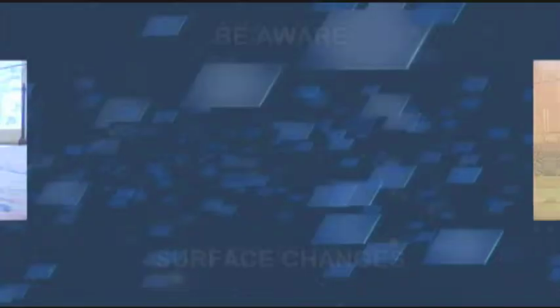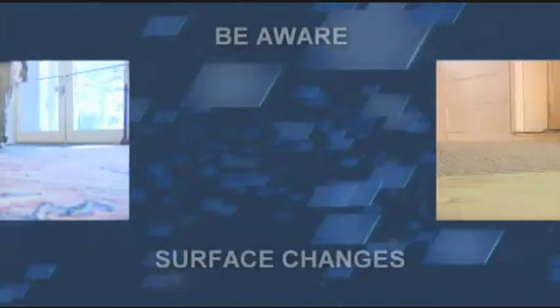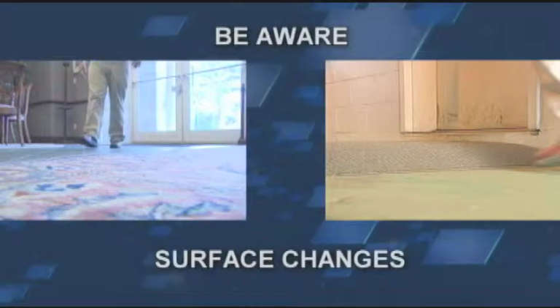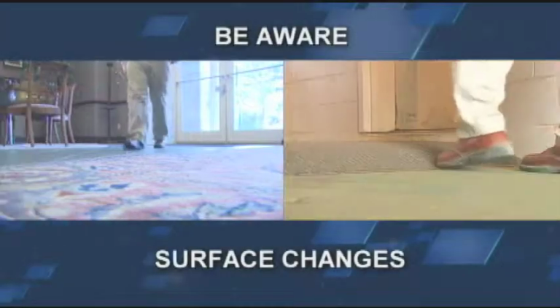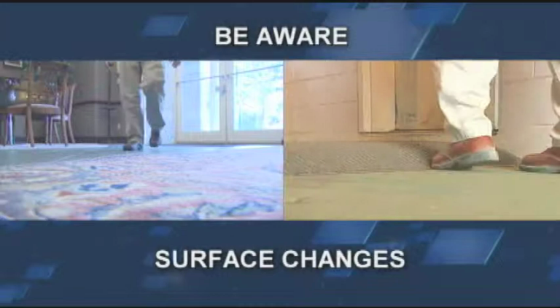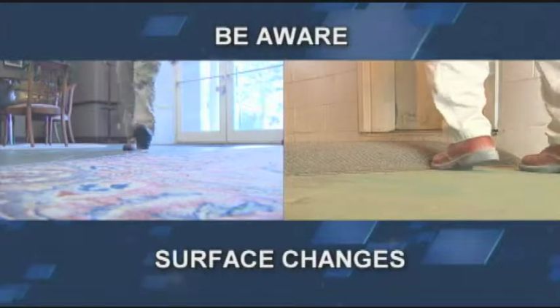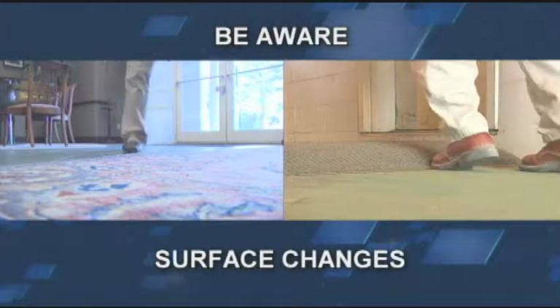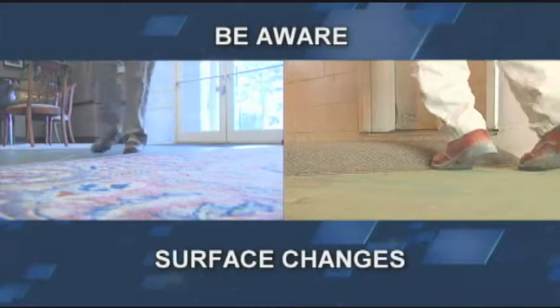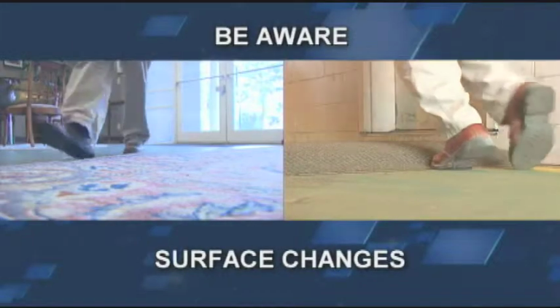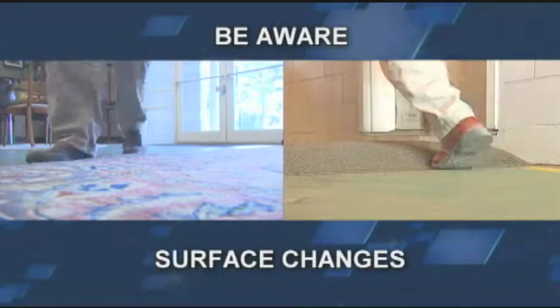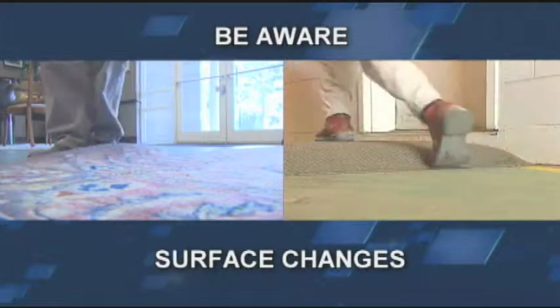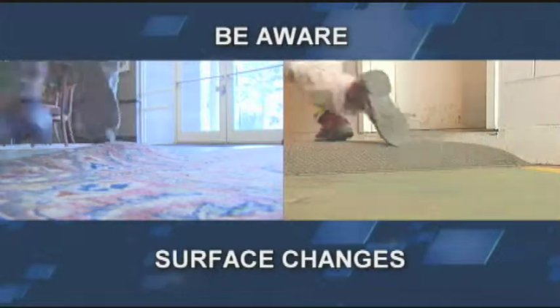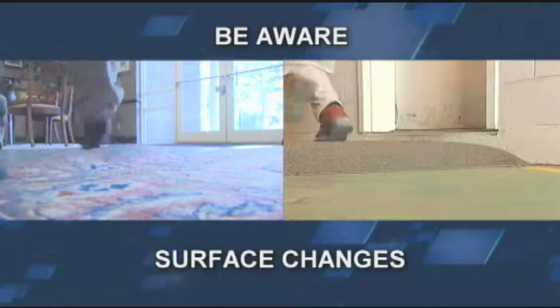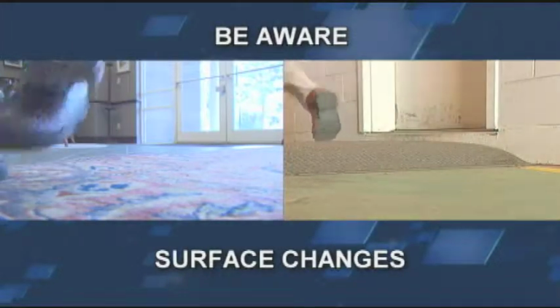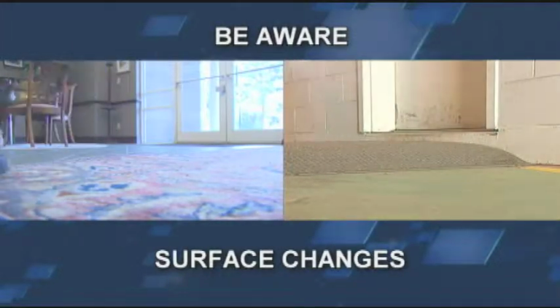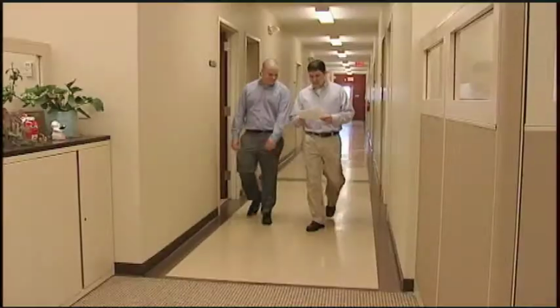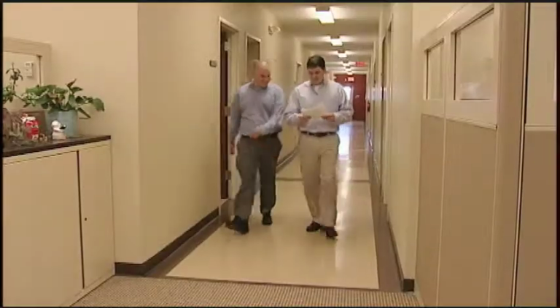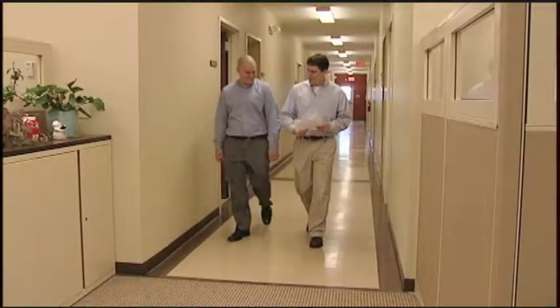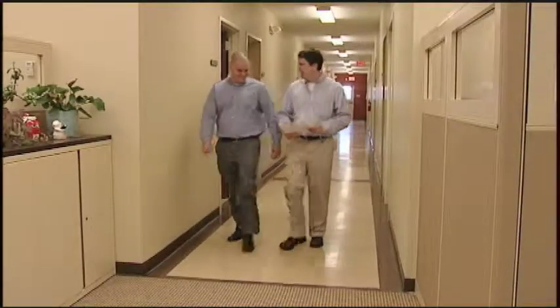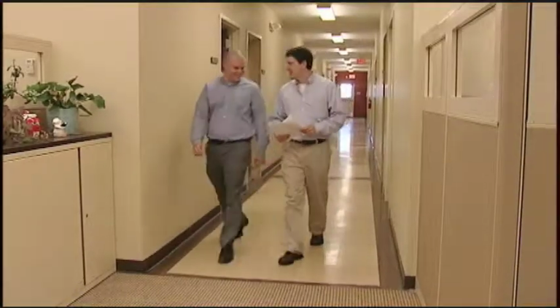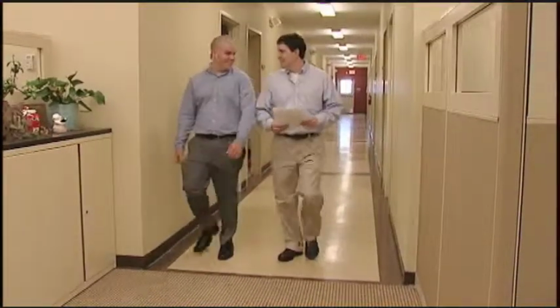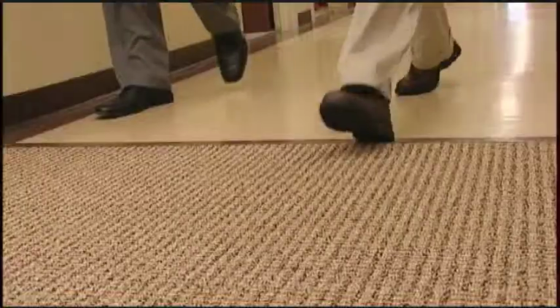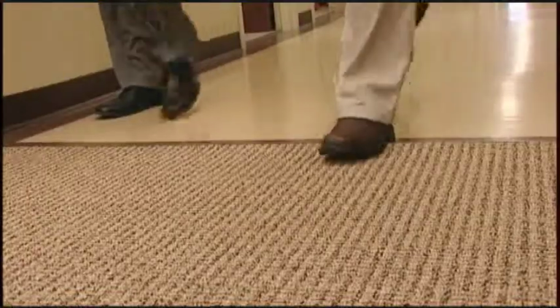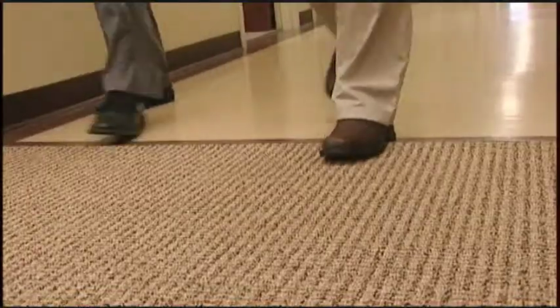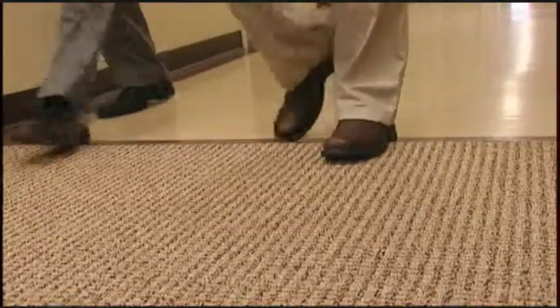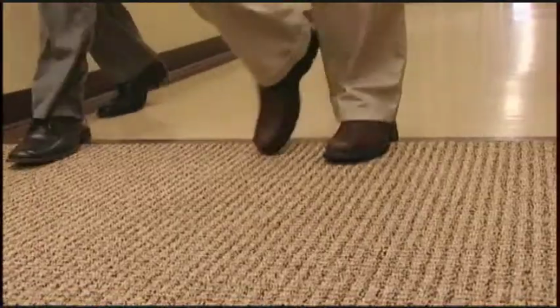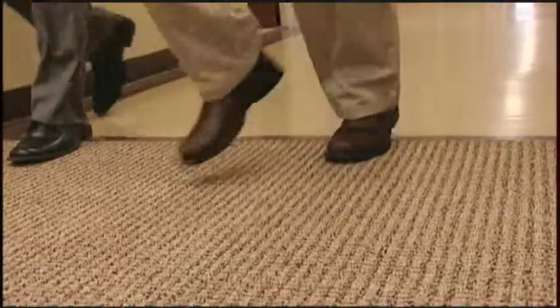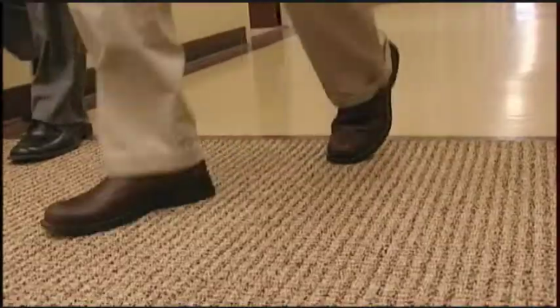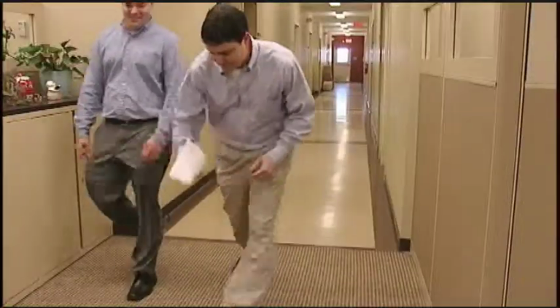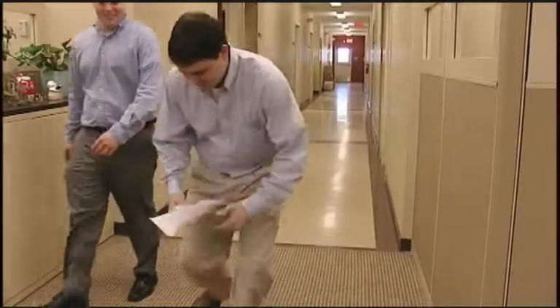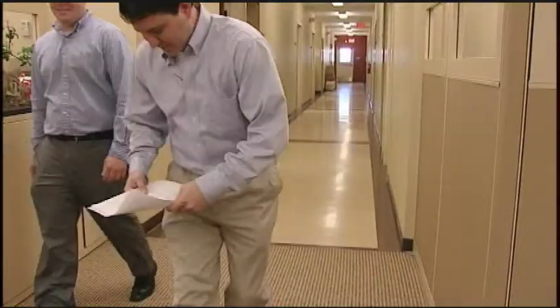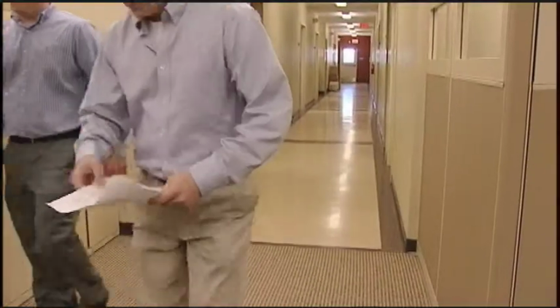Be aware of changes in walking conditions or surfaces. Slips and trips often occur when the composition or level of a surface changes.